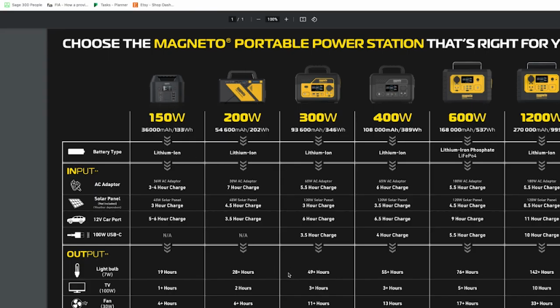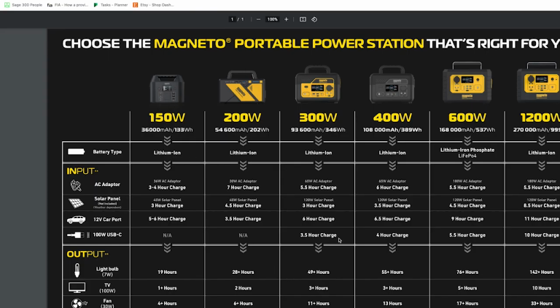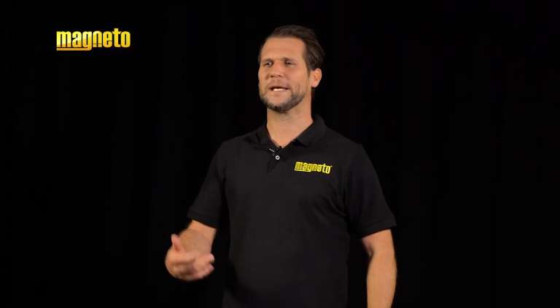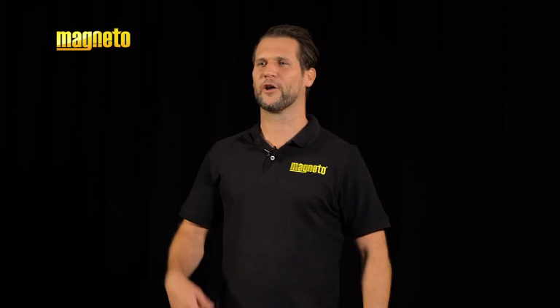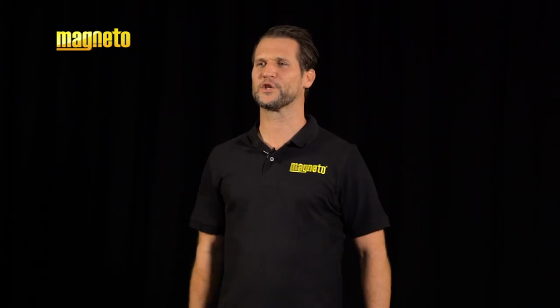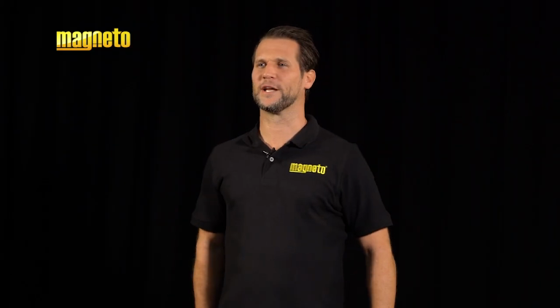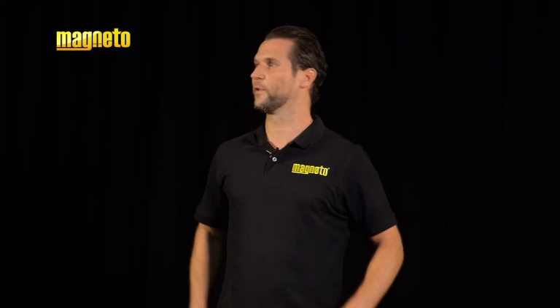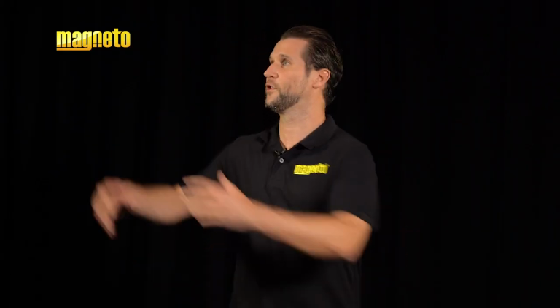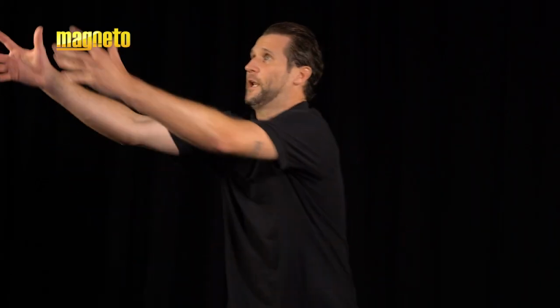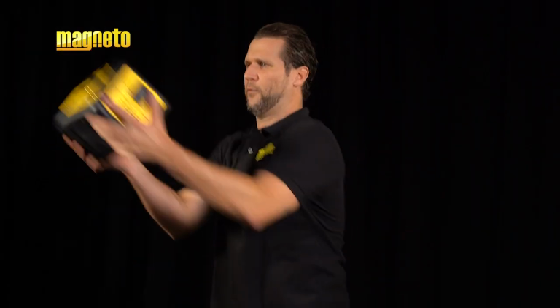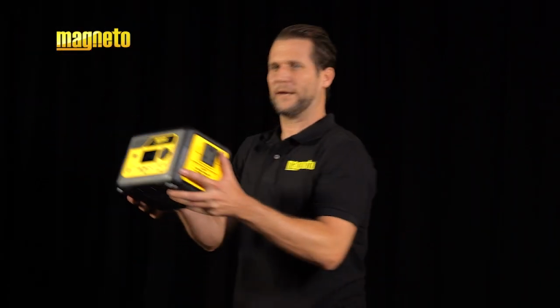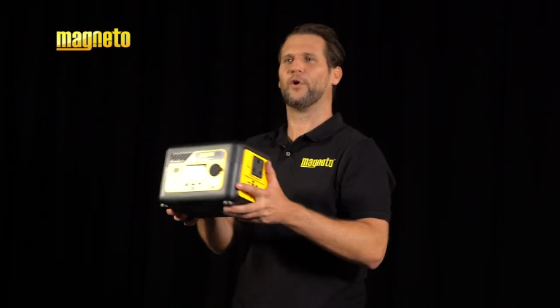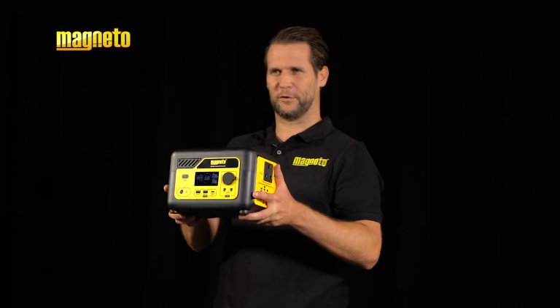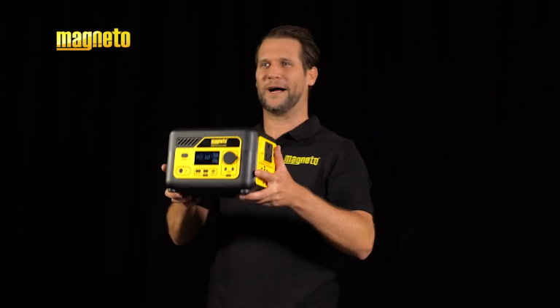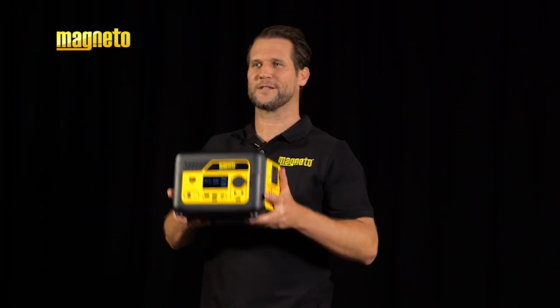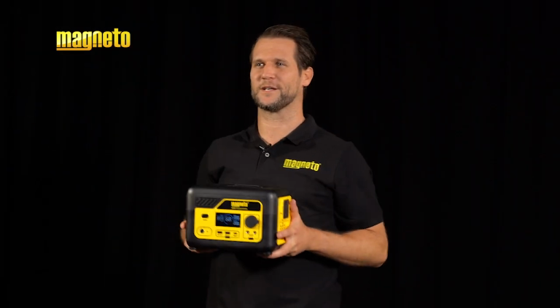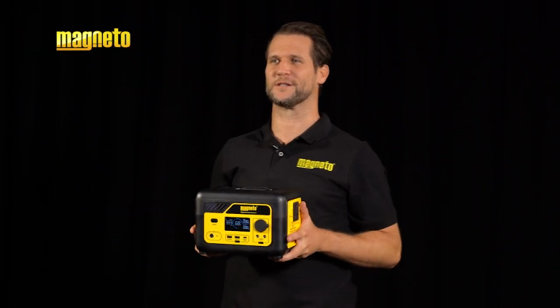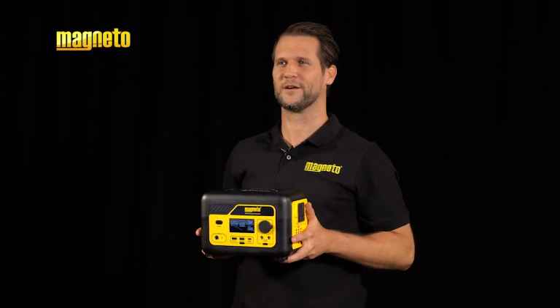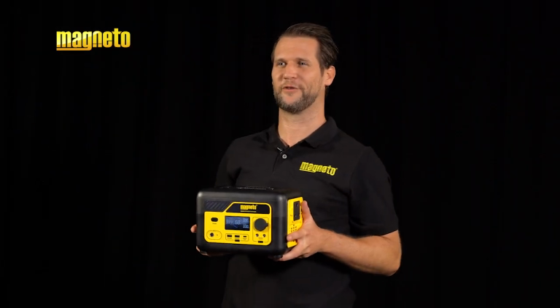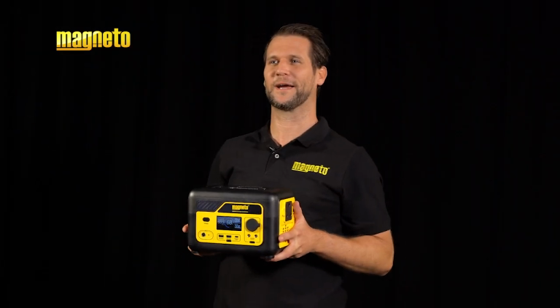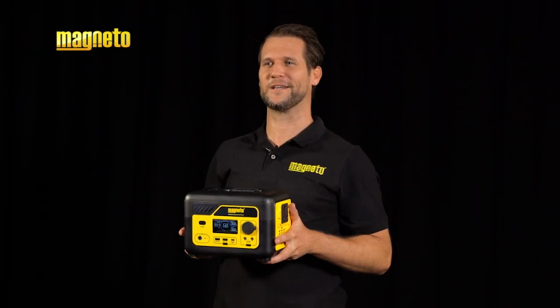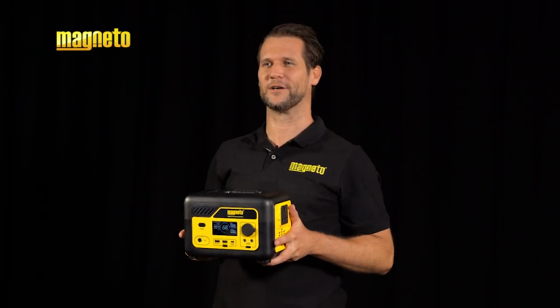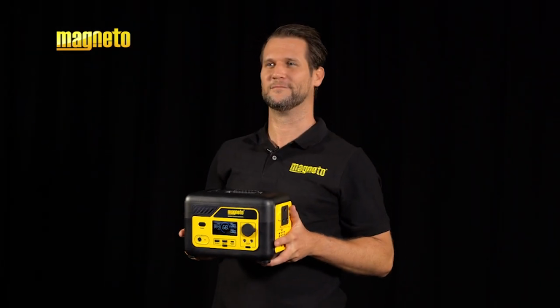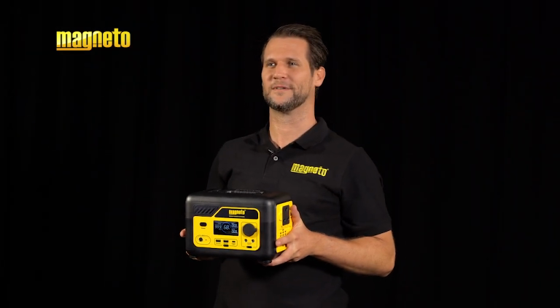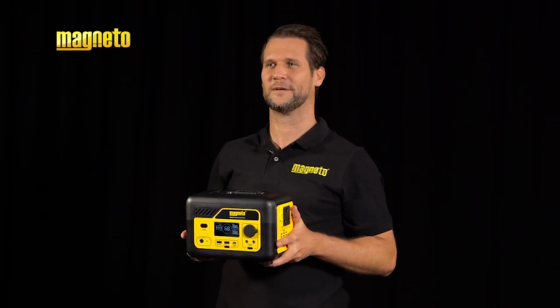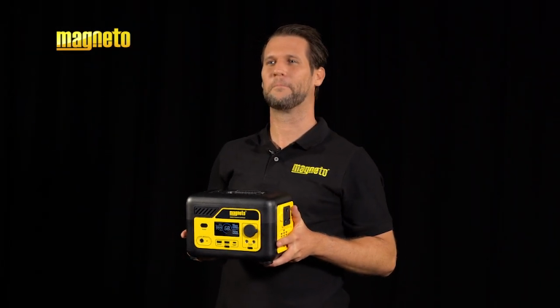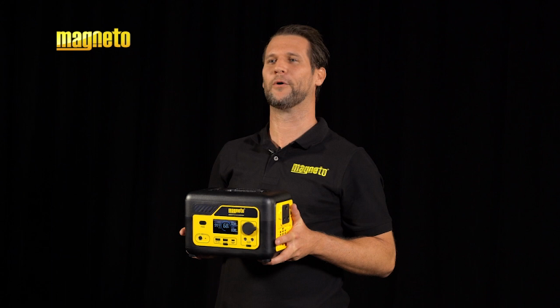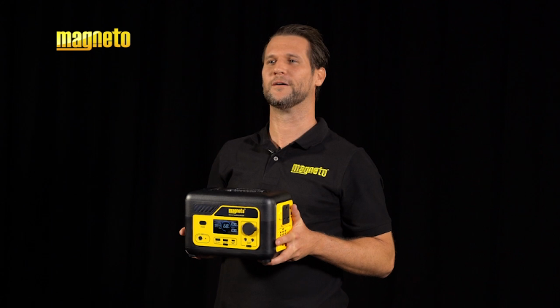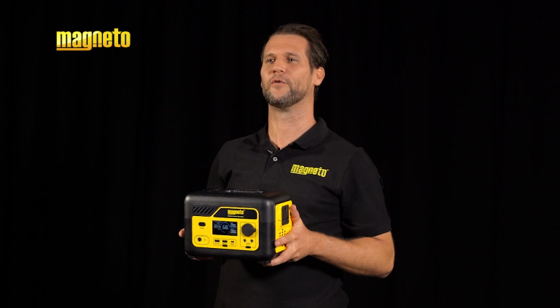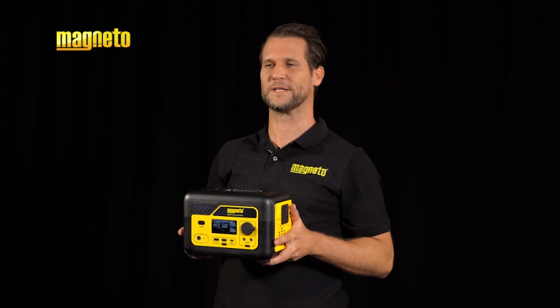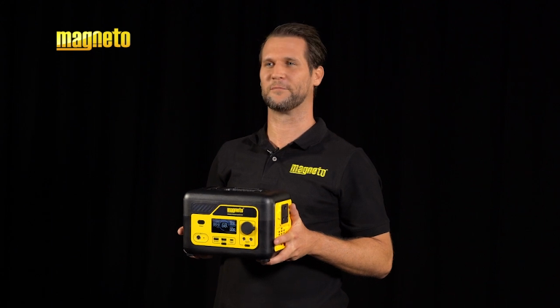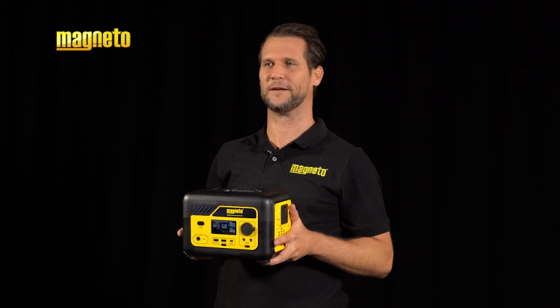Beat load shedding with the new lightweight portable power stations from Magneto. Power for peace of mind.